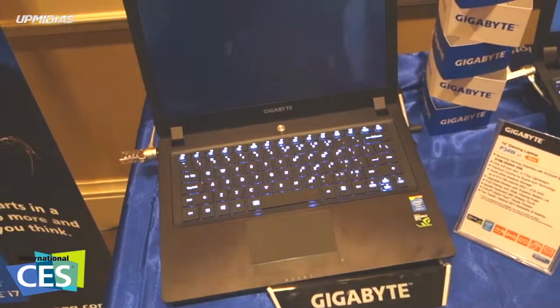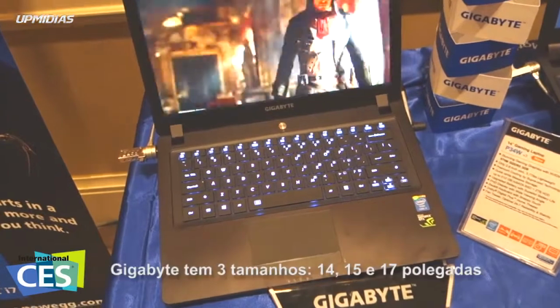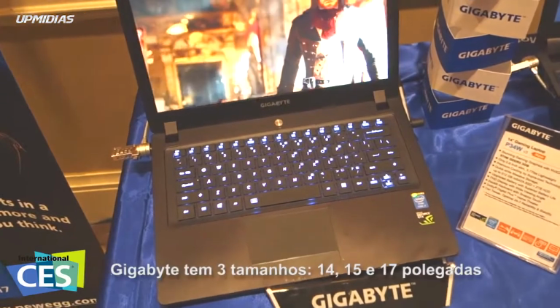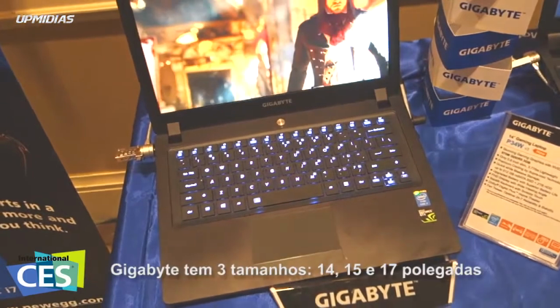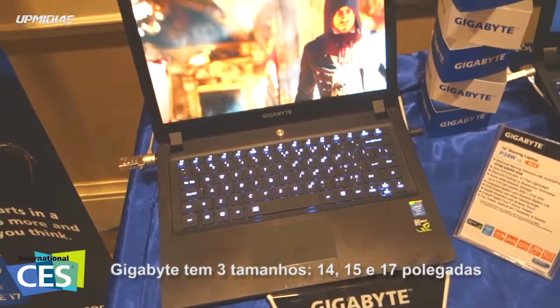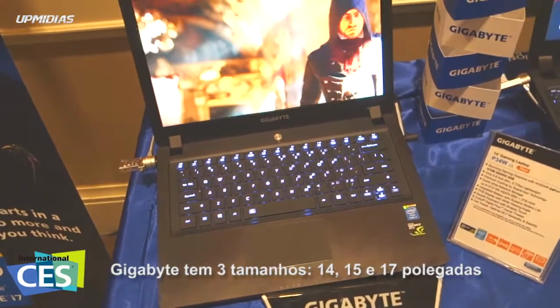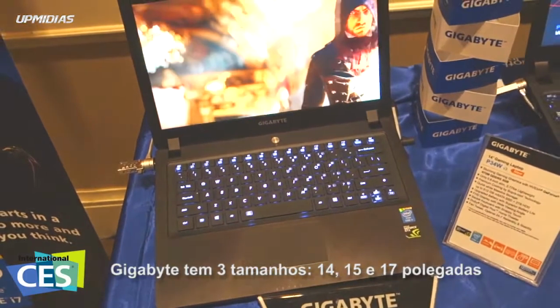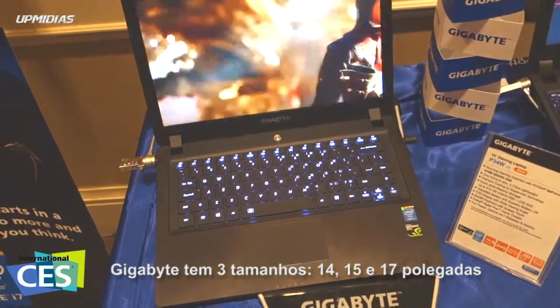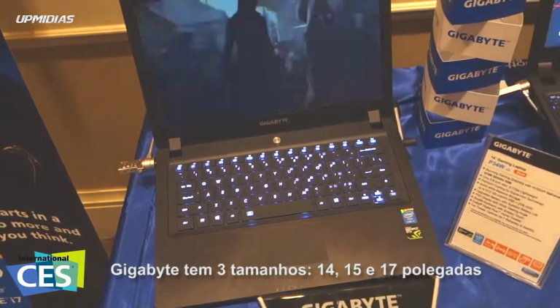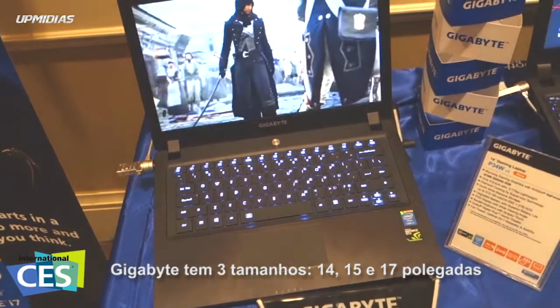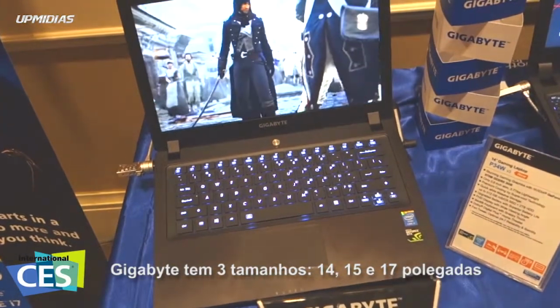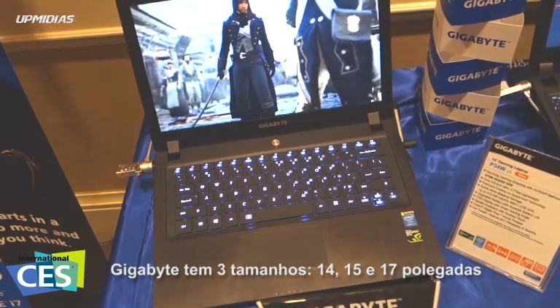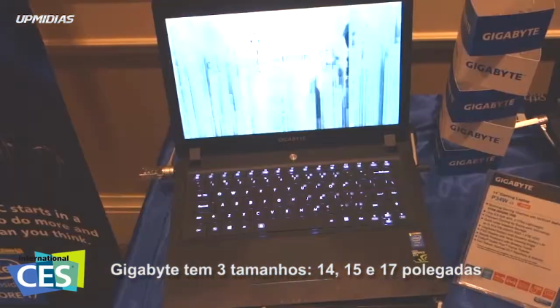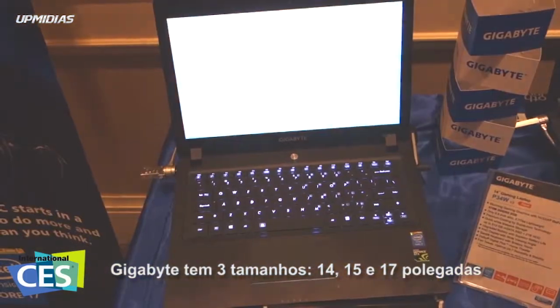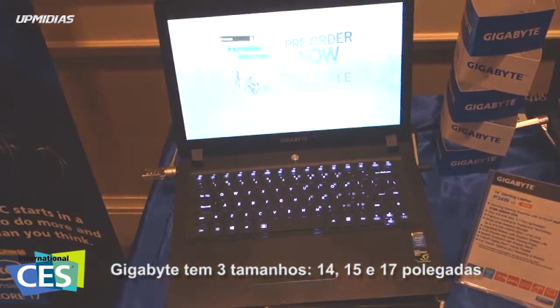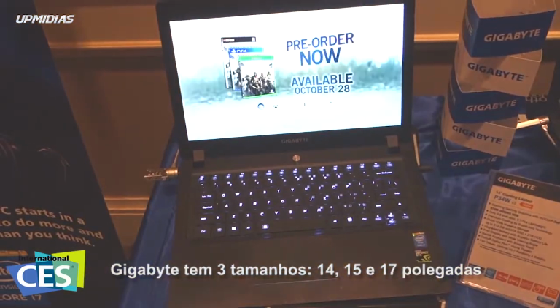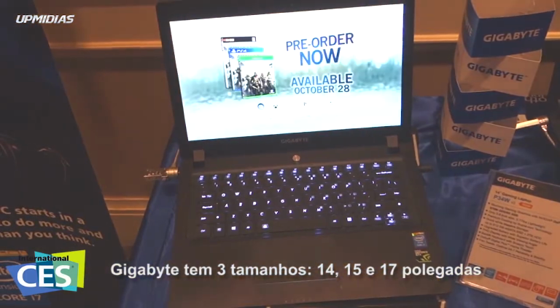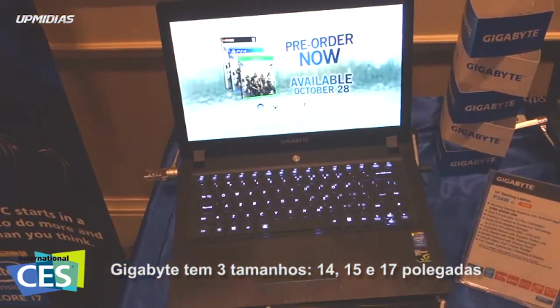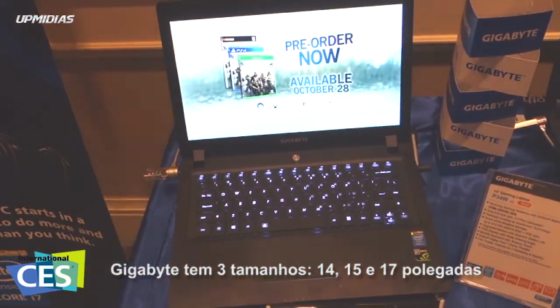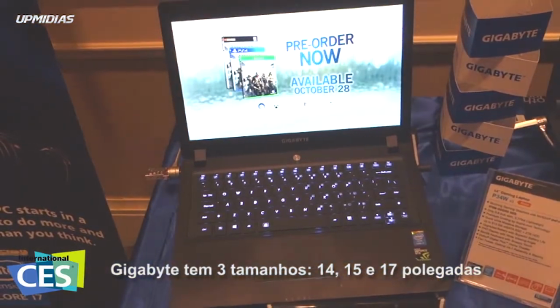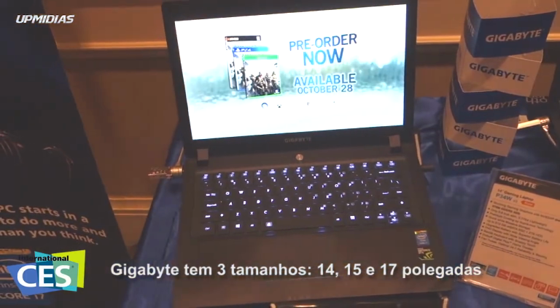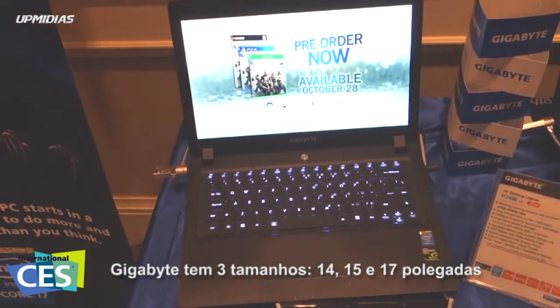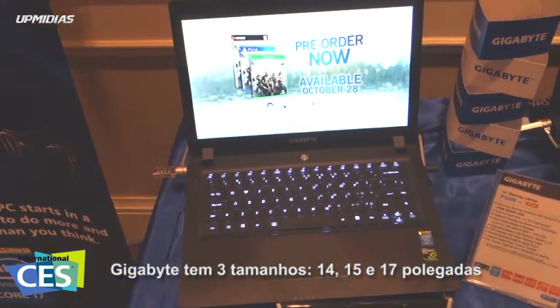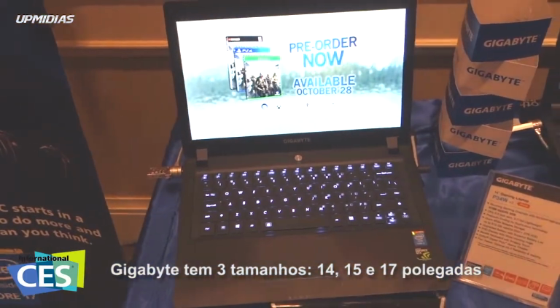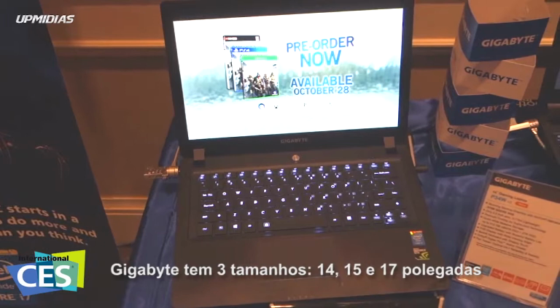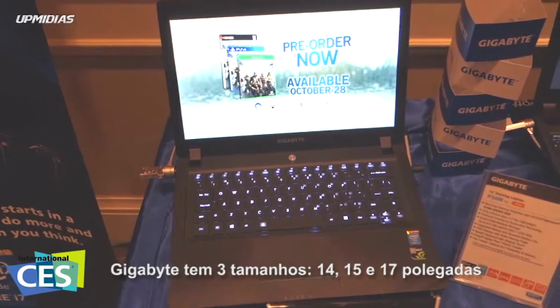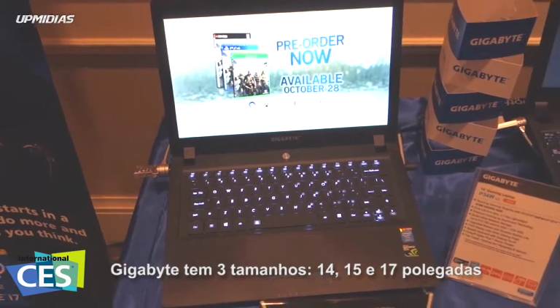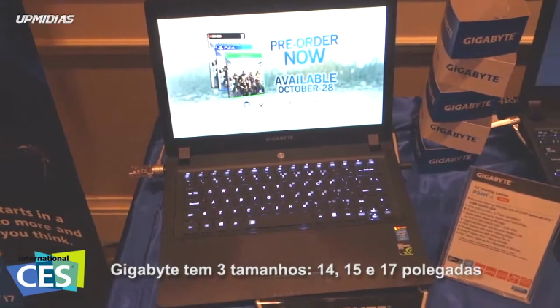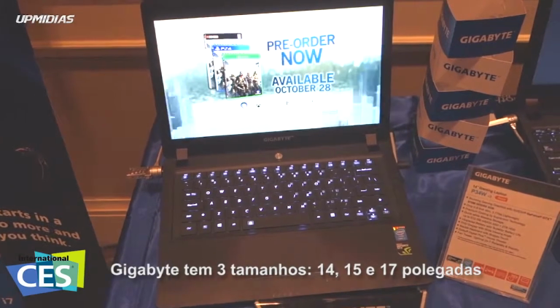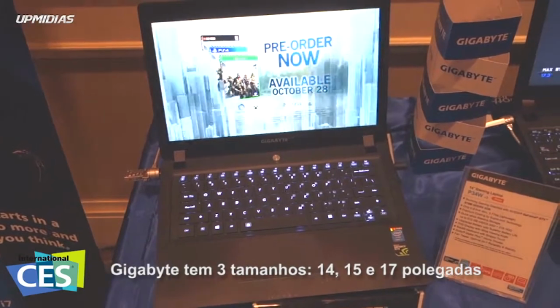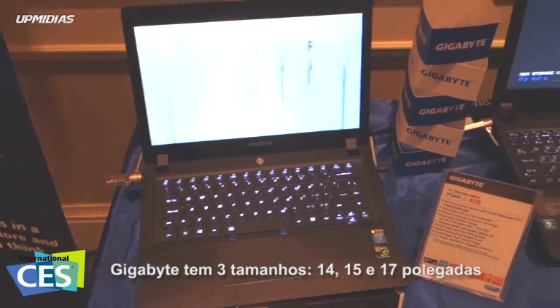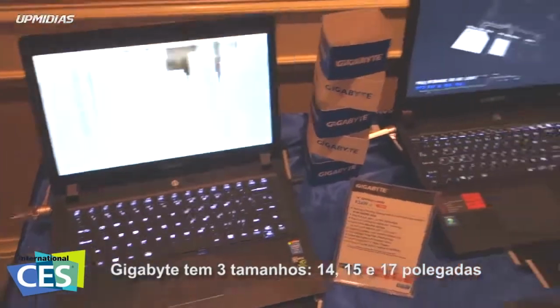Gigabyte has 3 new sizes: 14, 15, and 17. Can you show us the new 17?